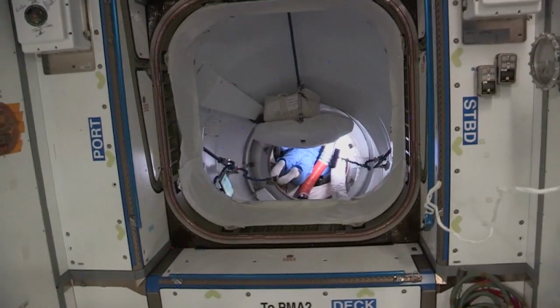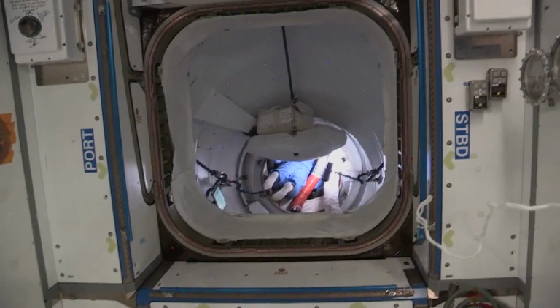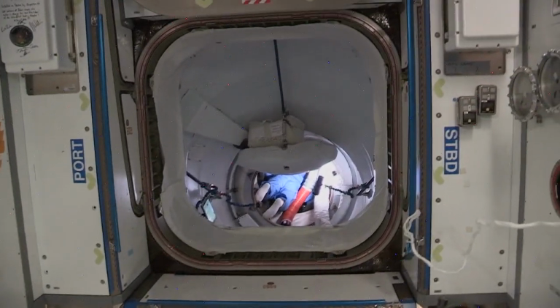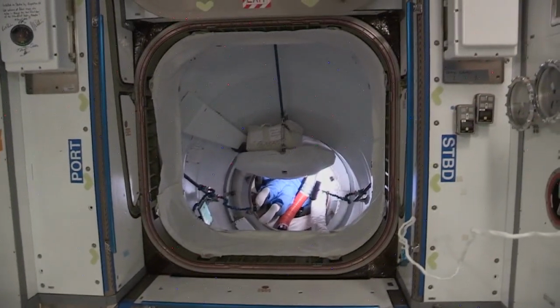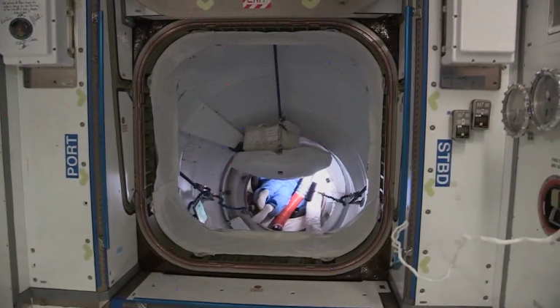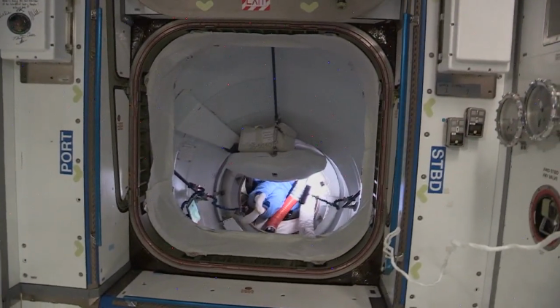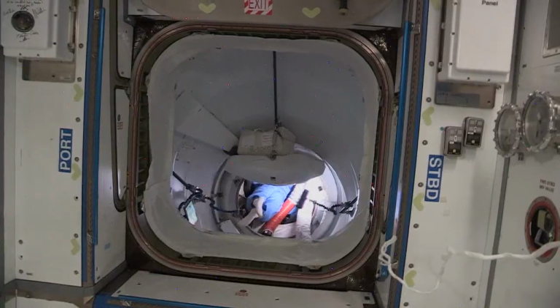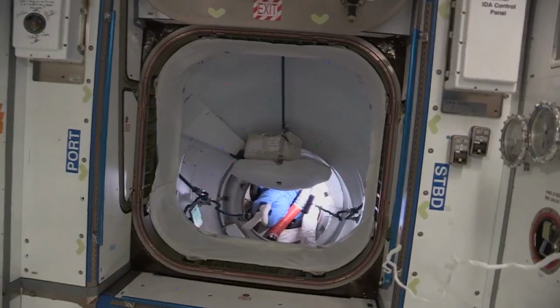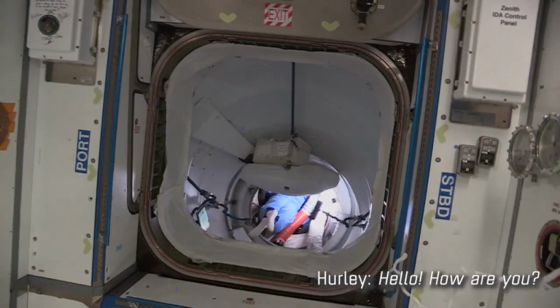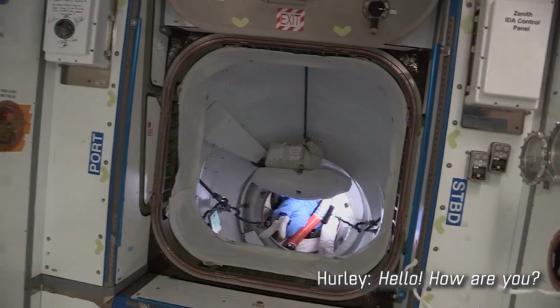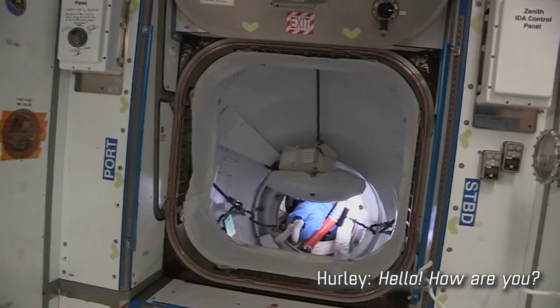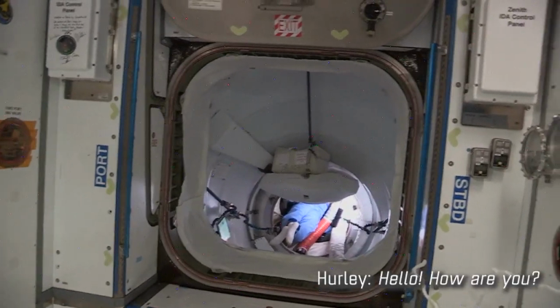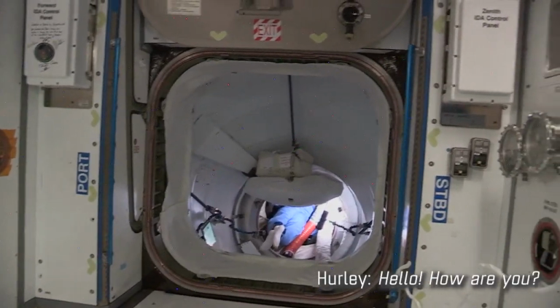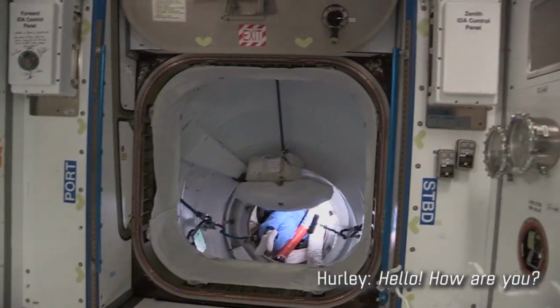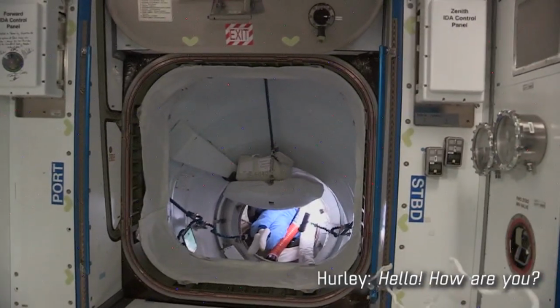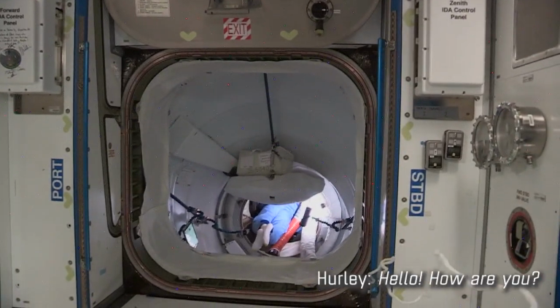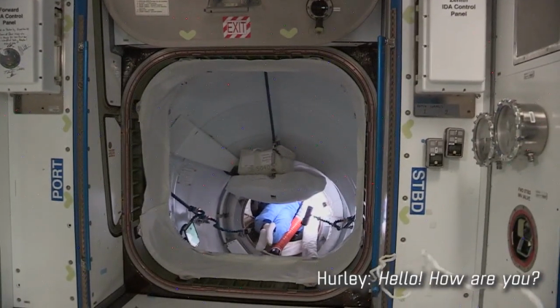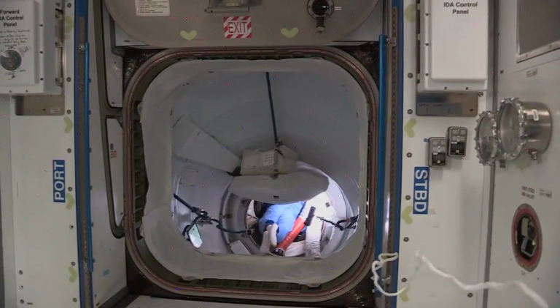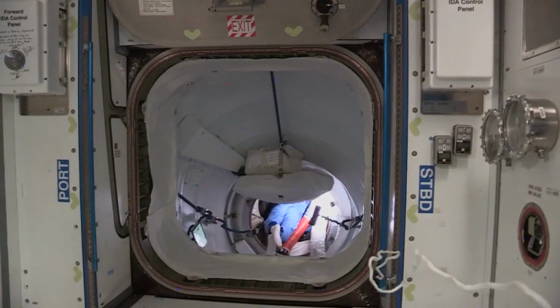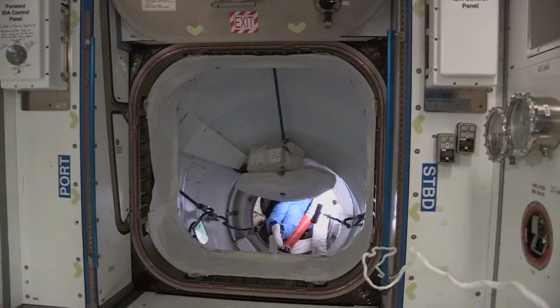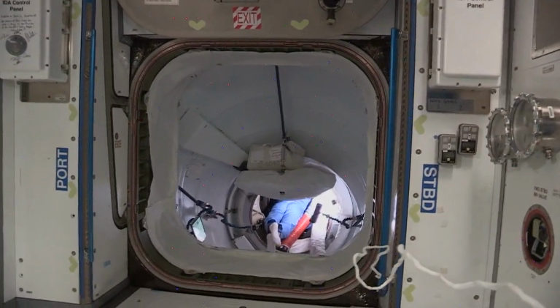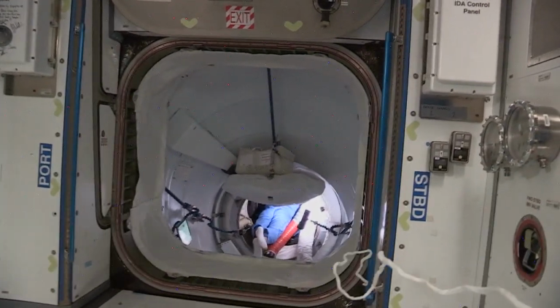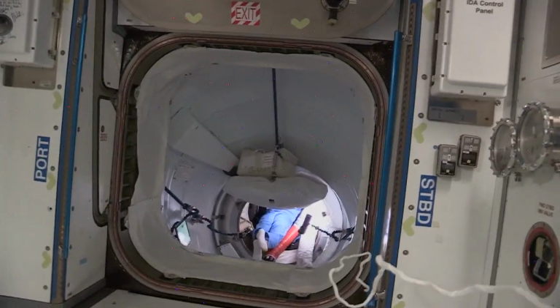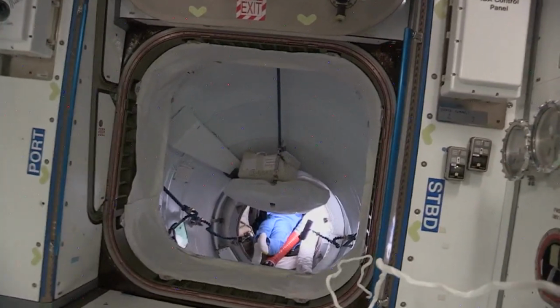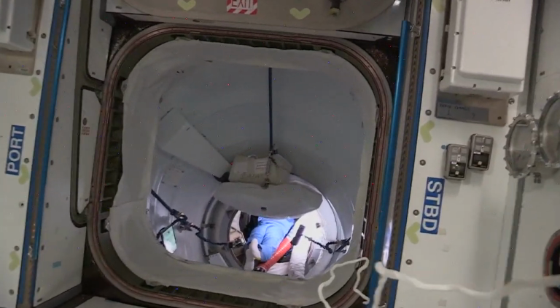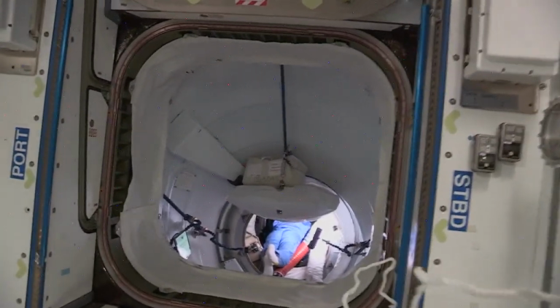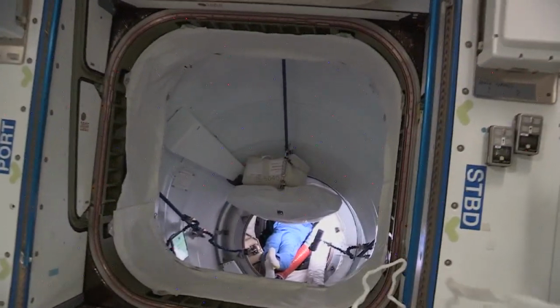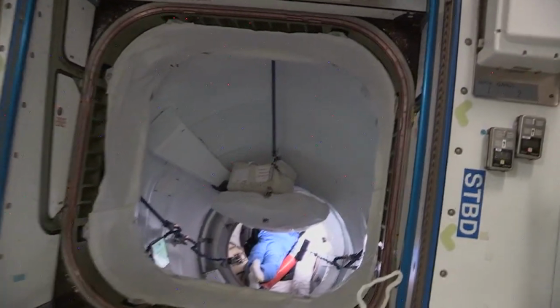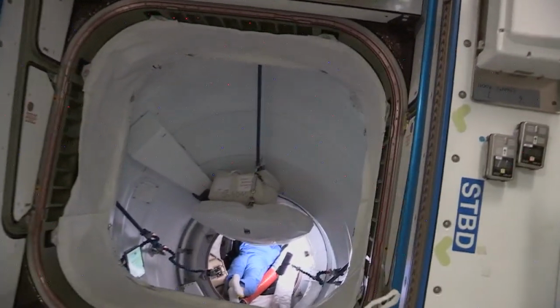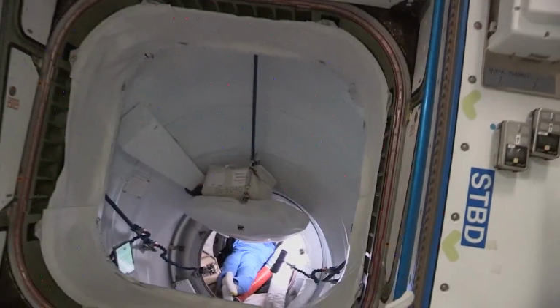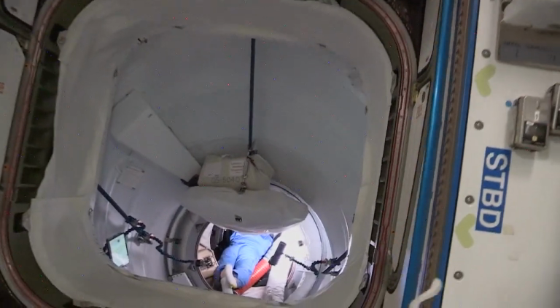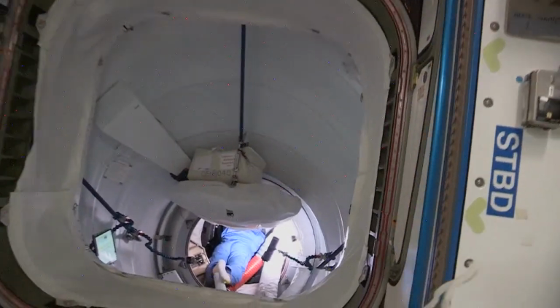Hello! Hello, how are you? Doing great. How was your night of sleep?